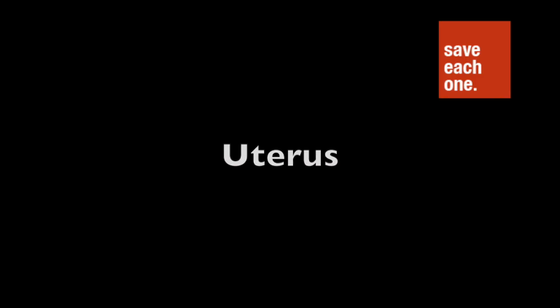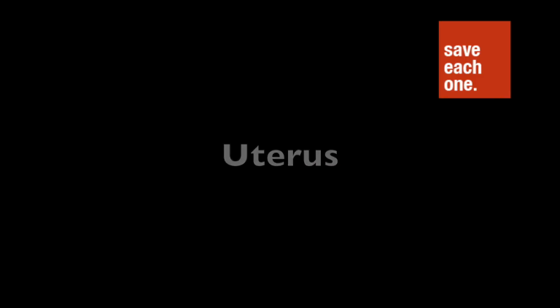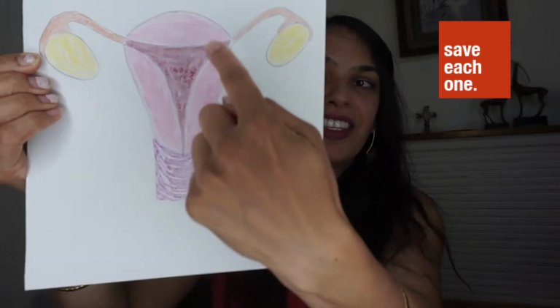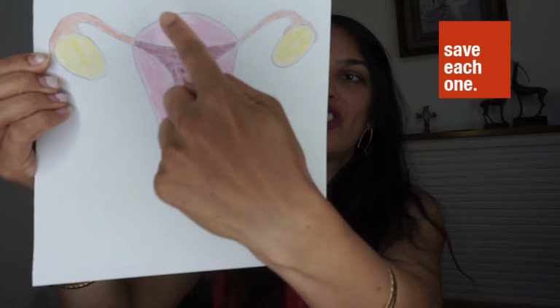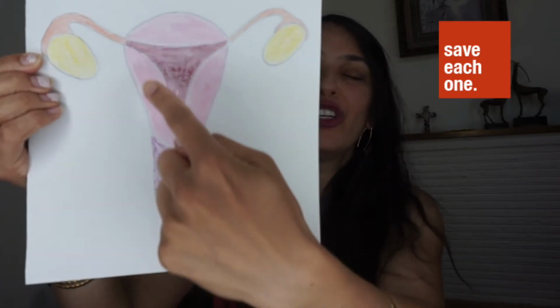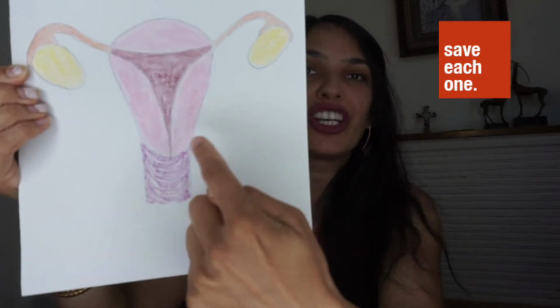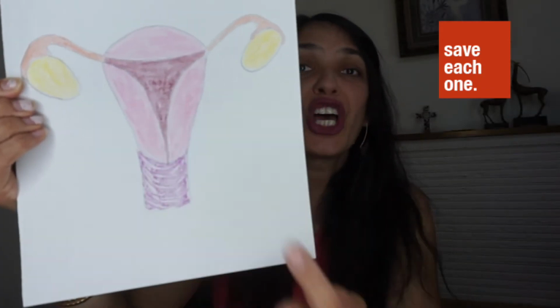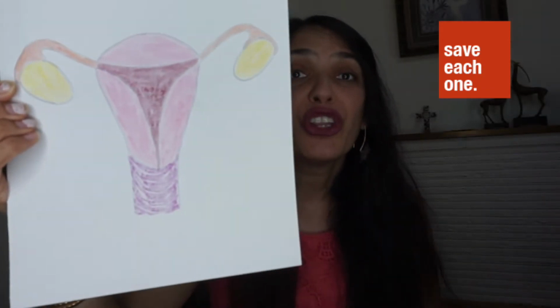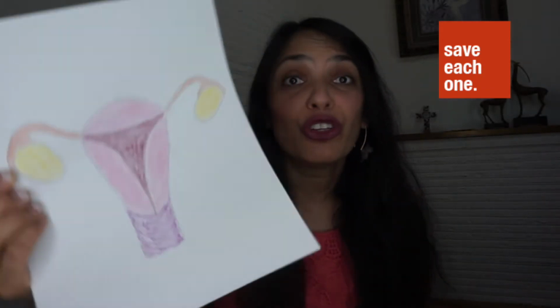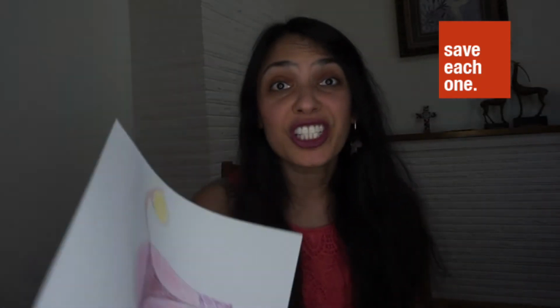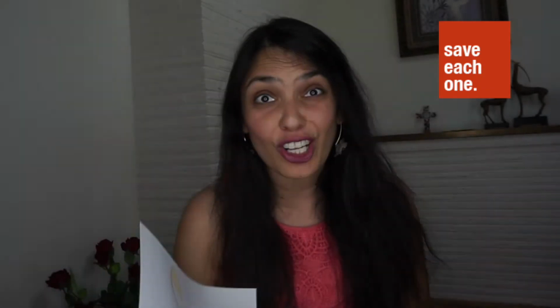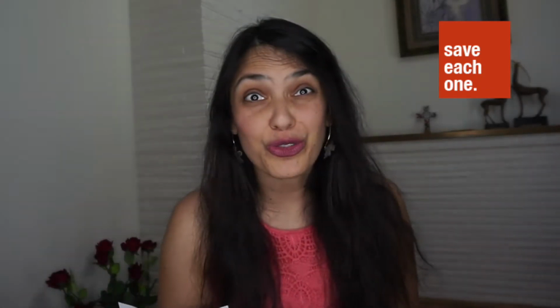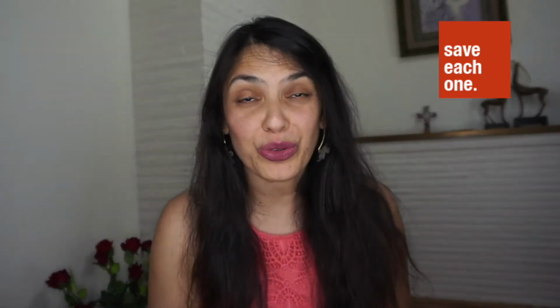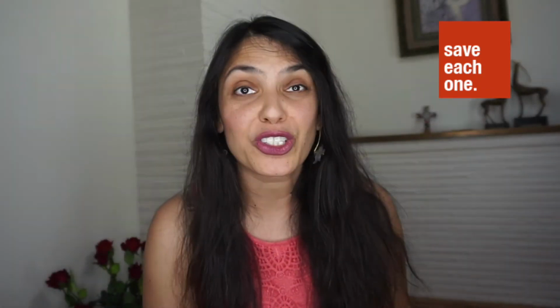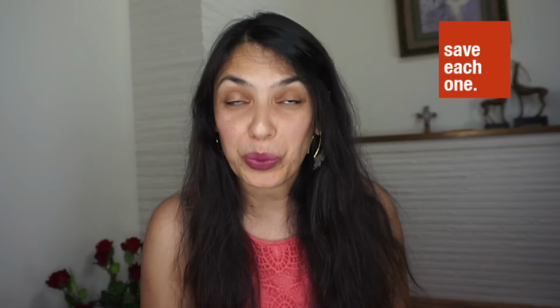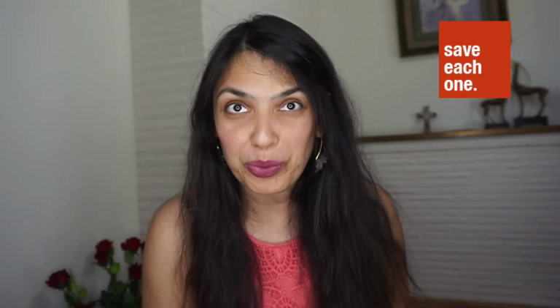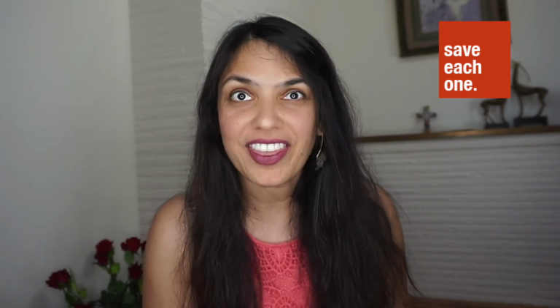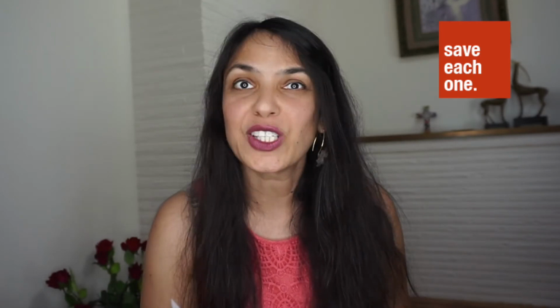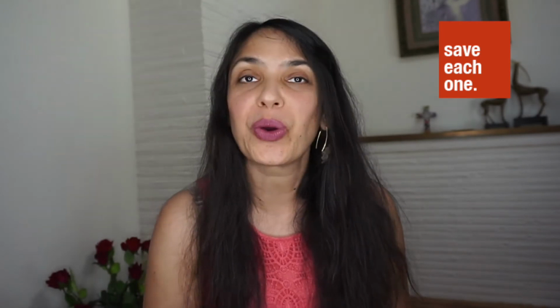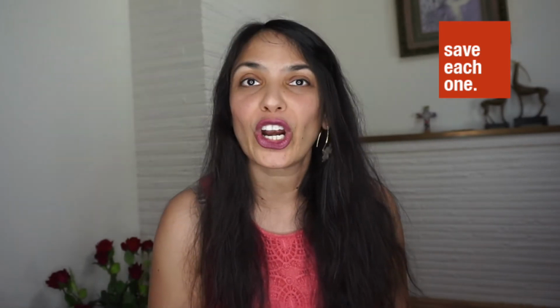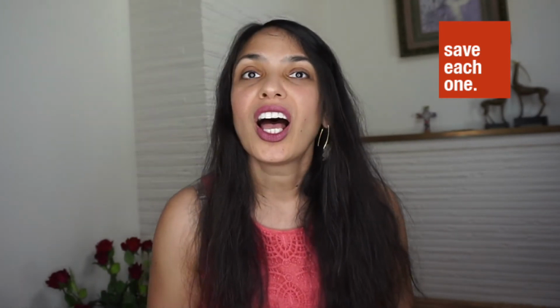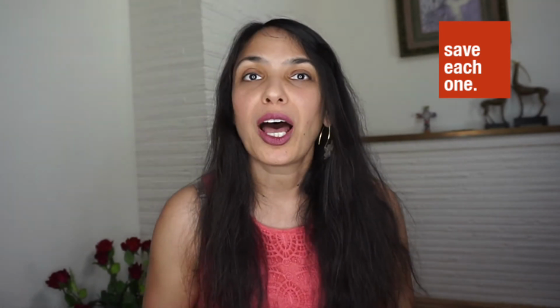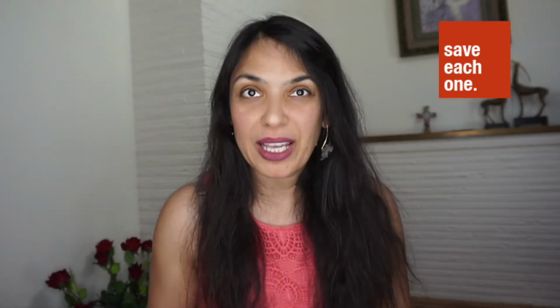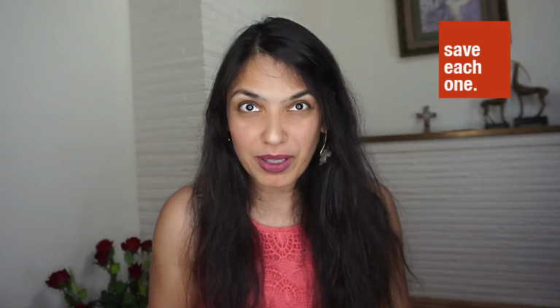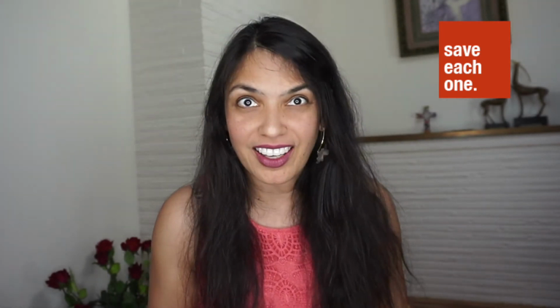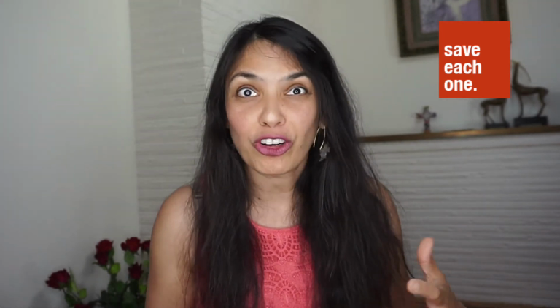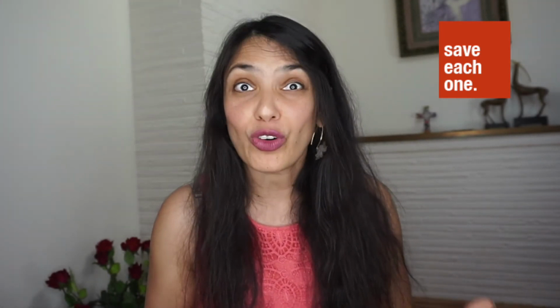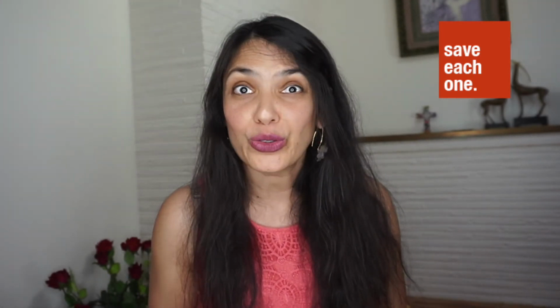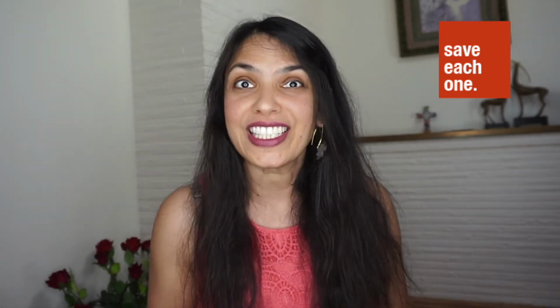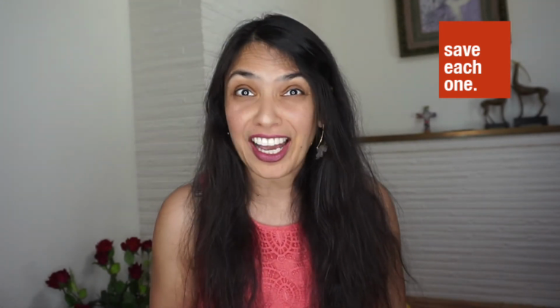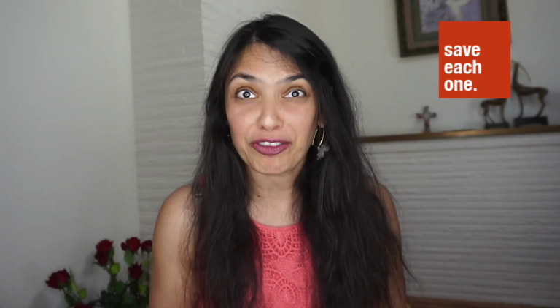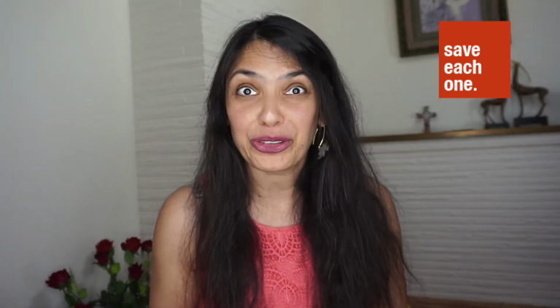This is the uterus. The uterus is also known as a womb — this is where a baby grows inside of you.